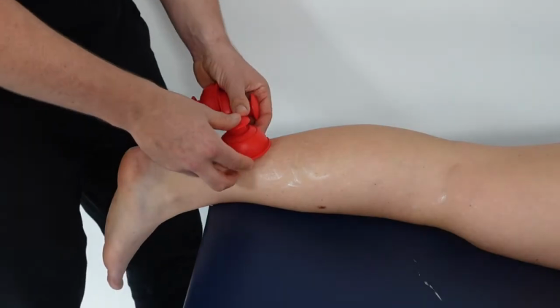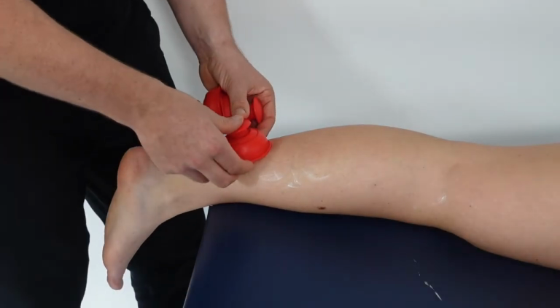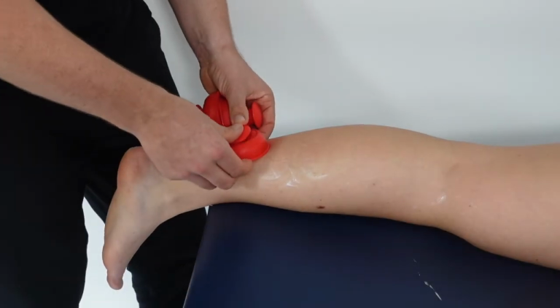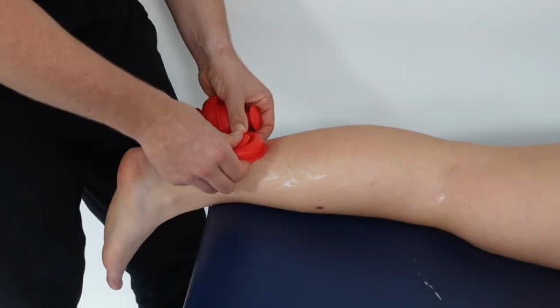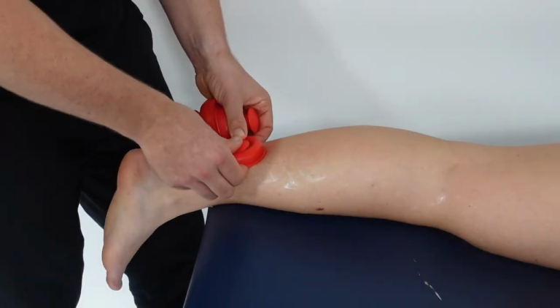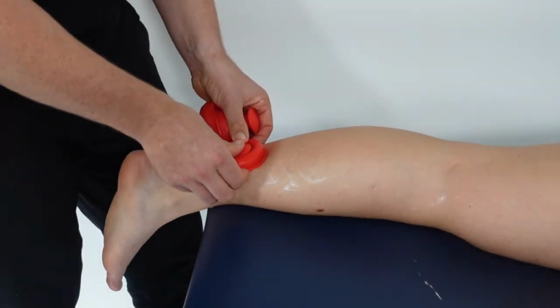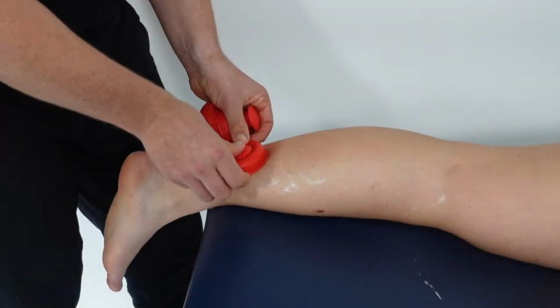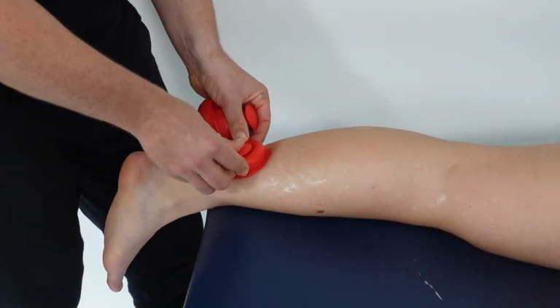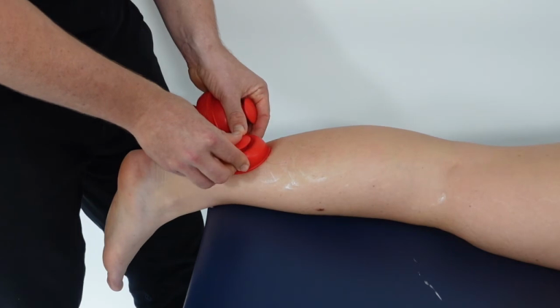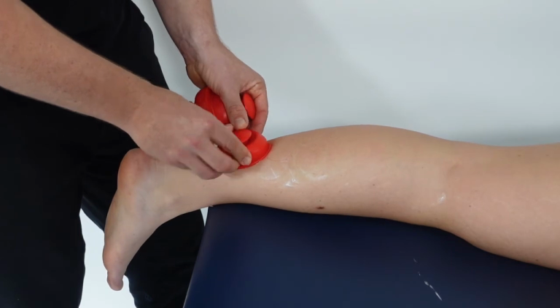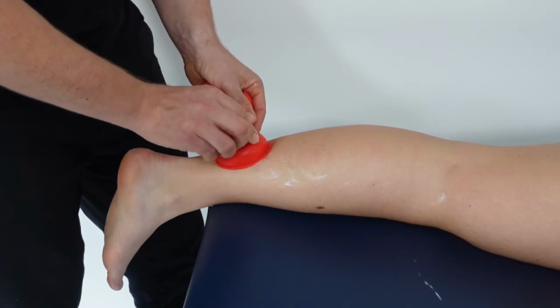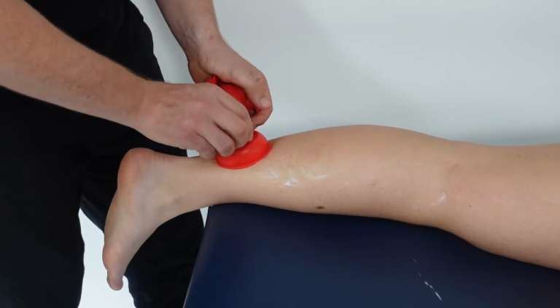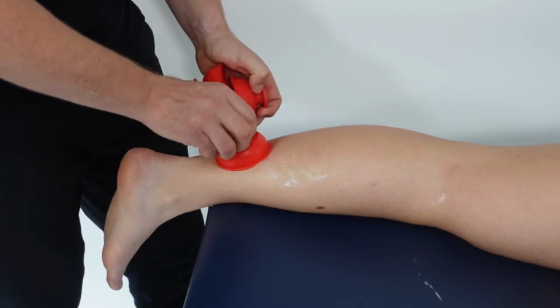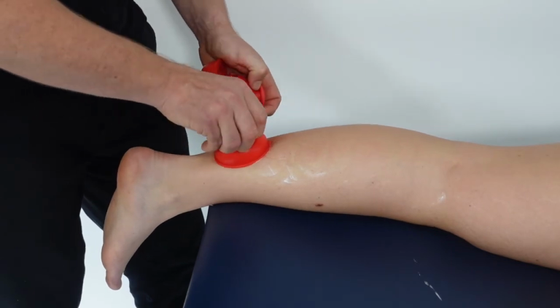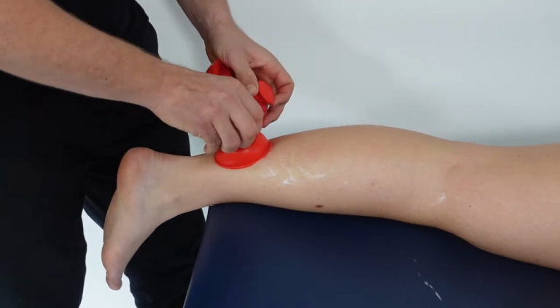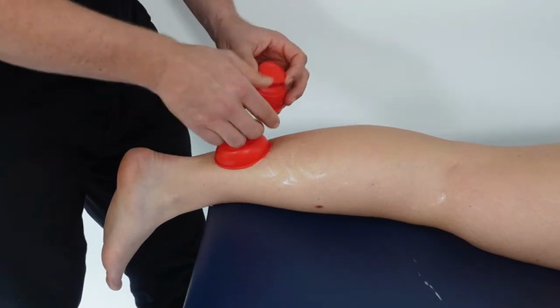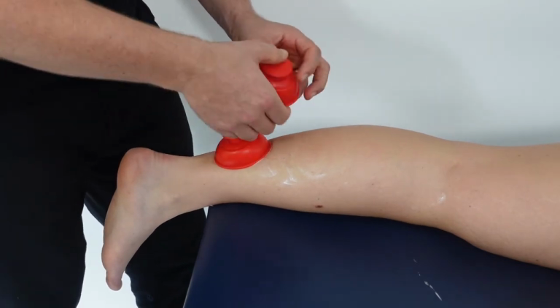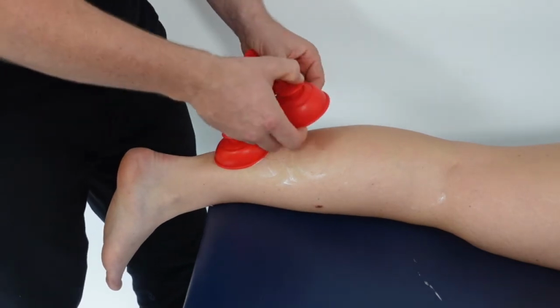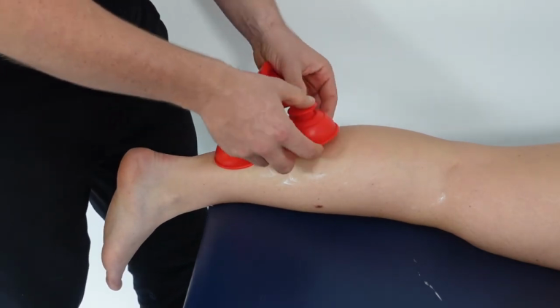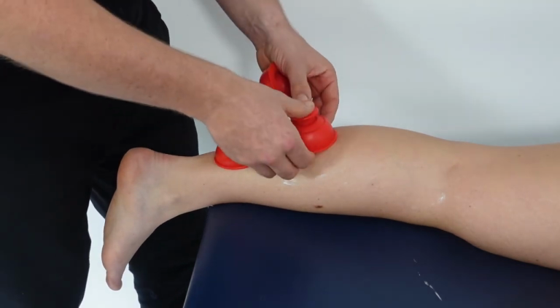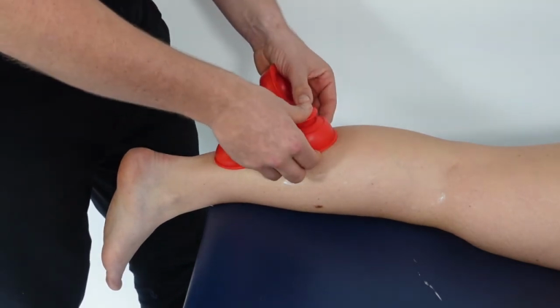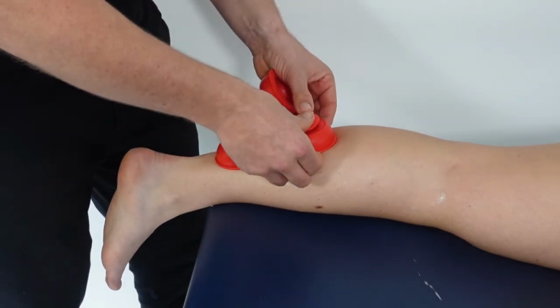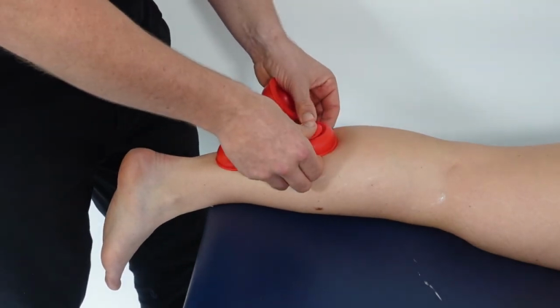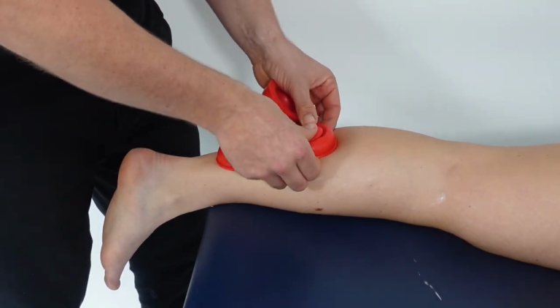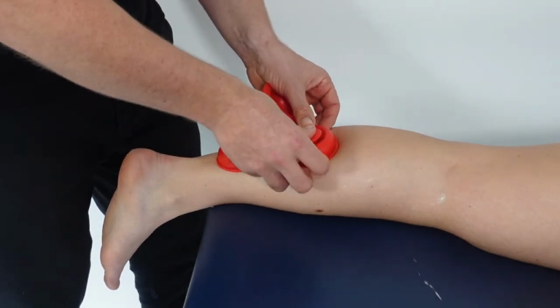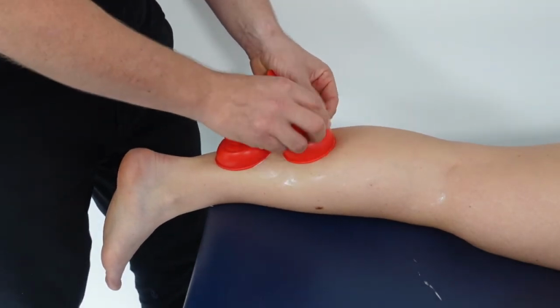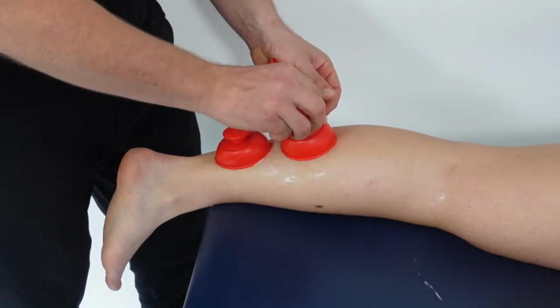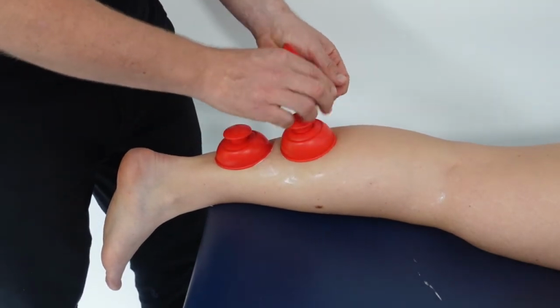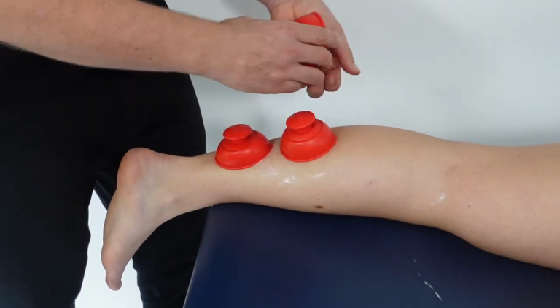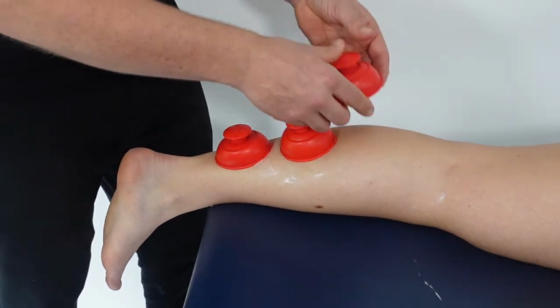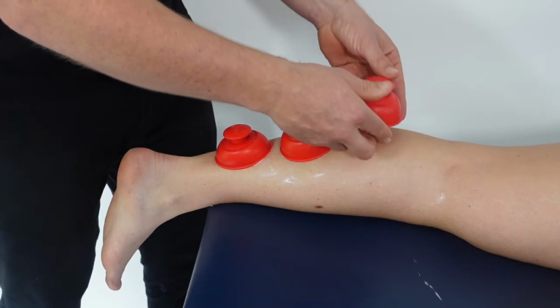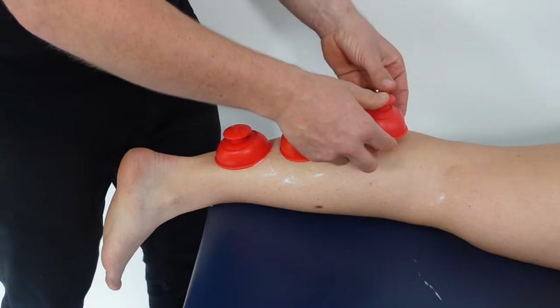In this next clip, multiple cups are placed over the calf region prior to the patient performing an active cupping technique.